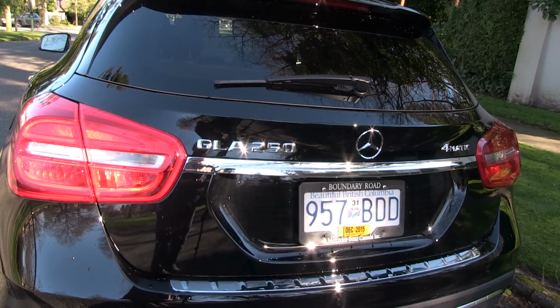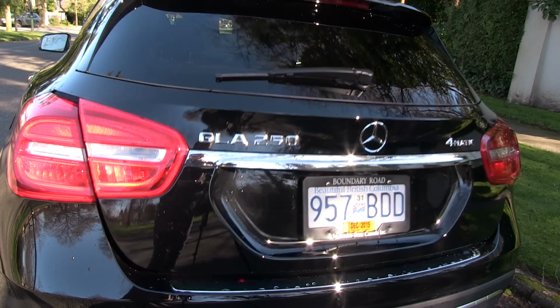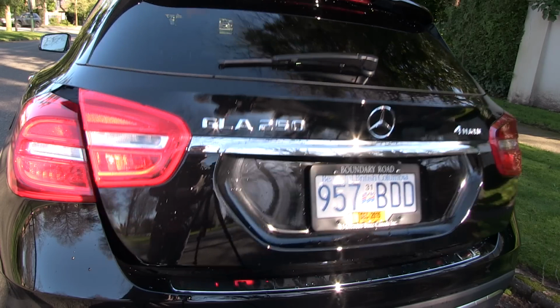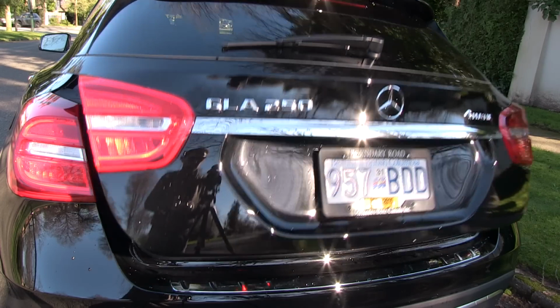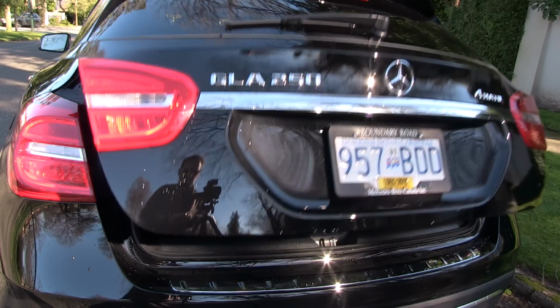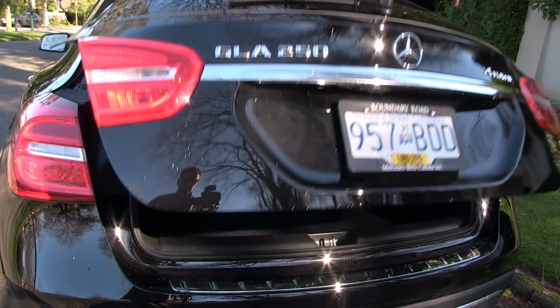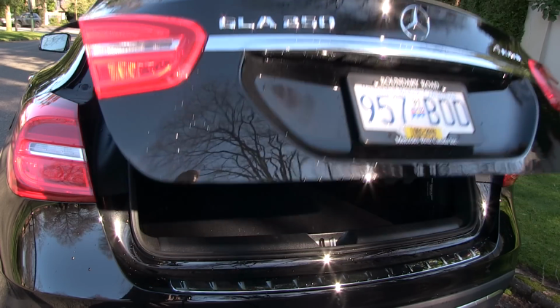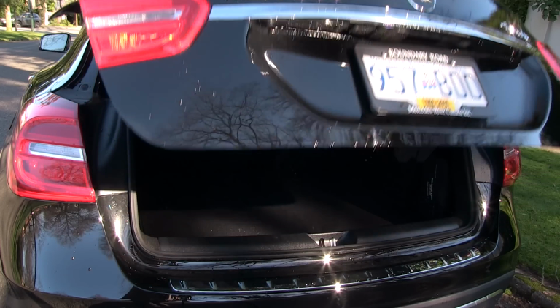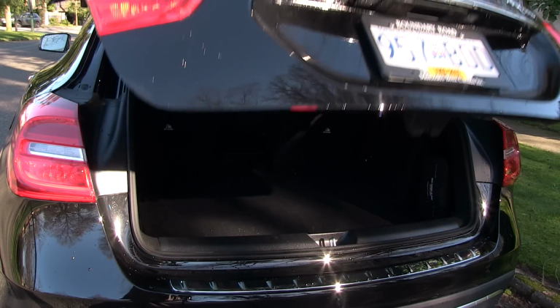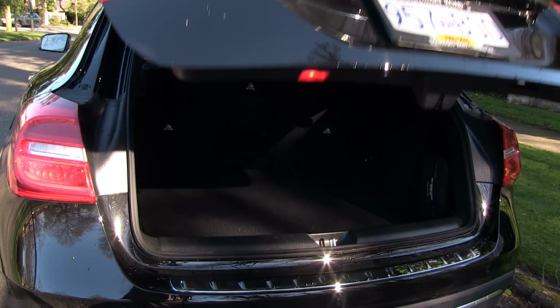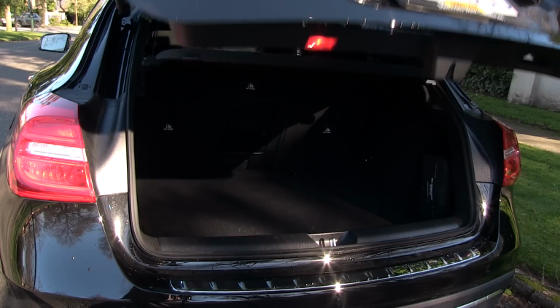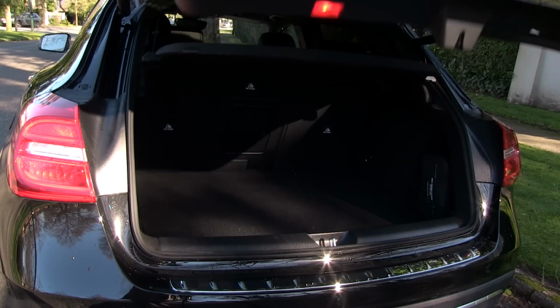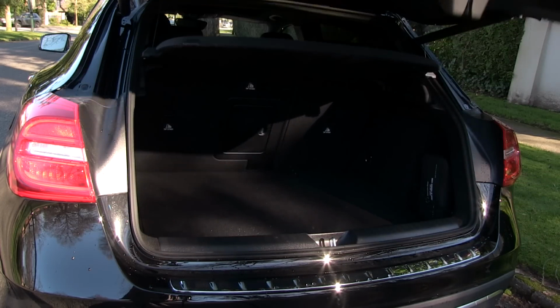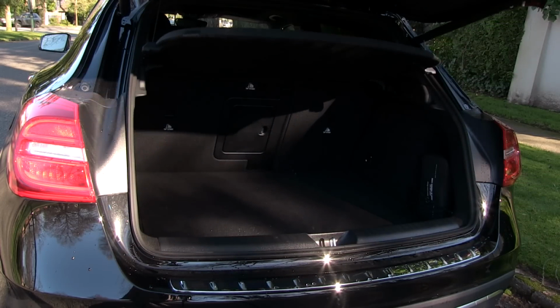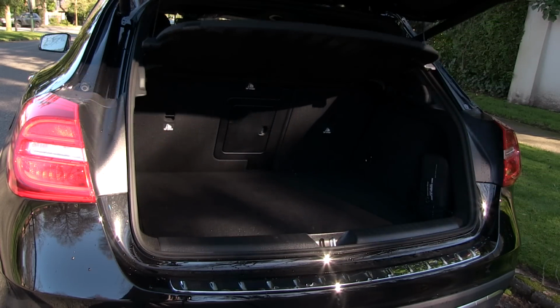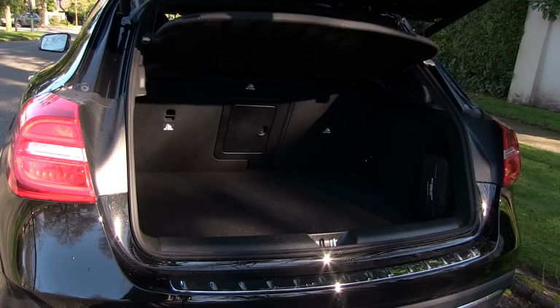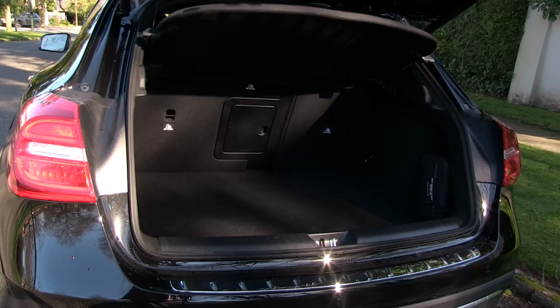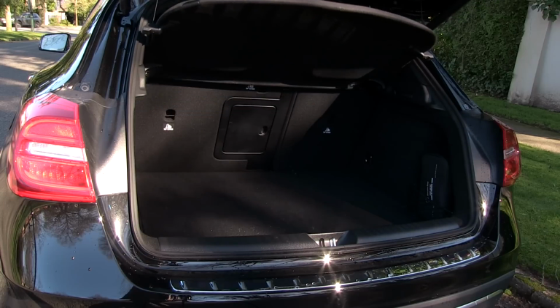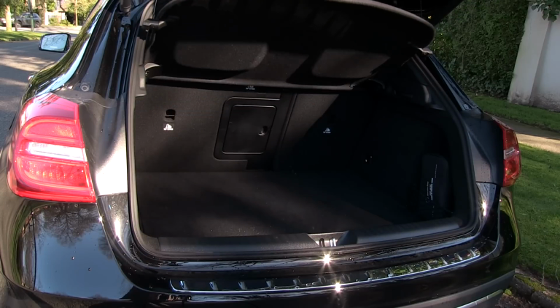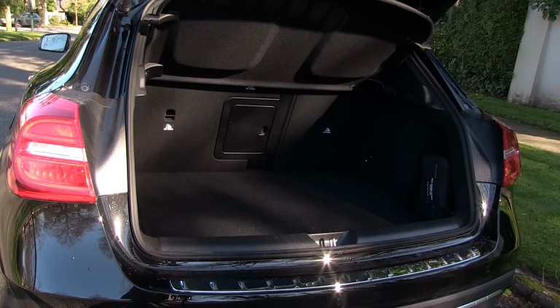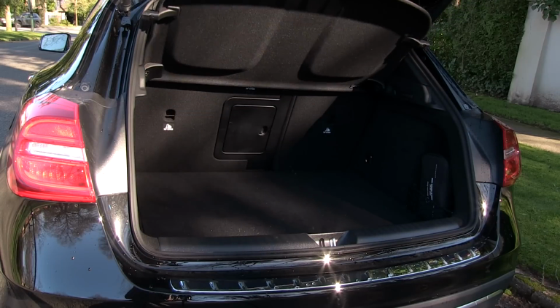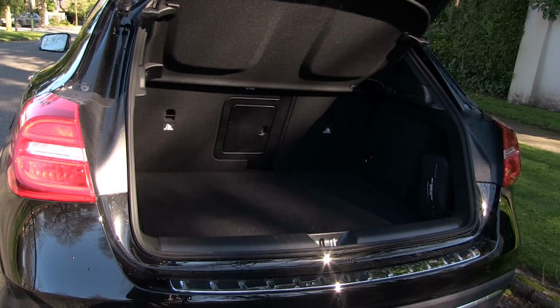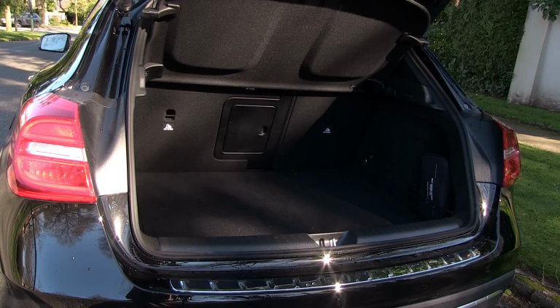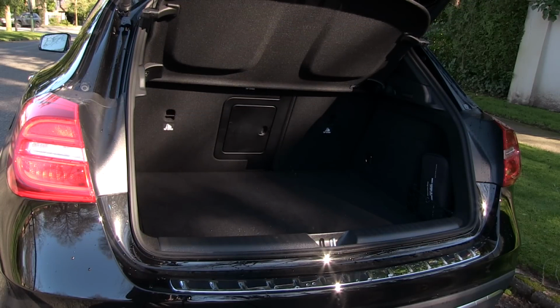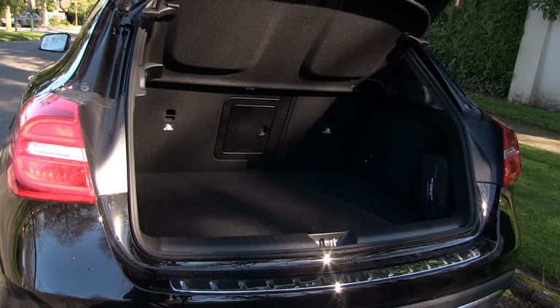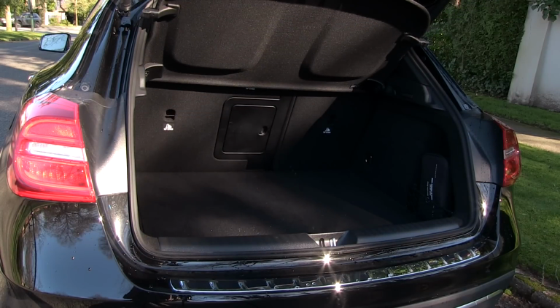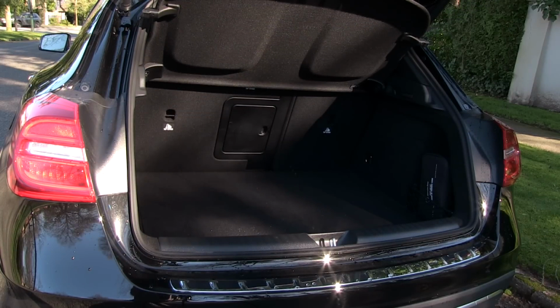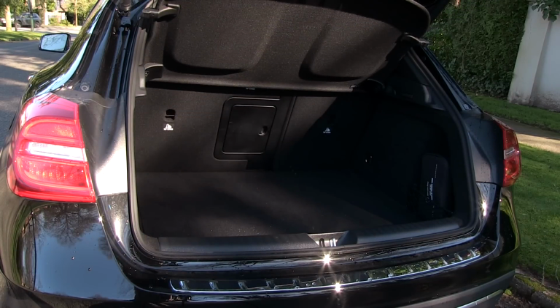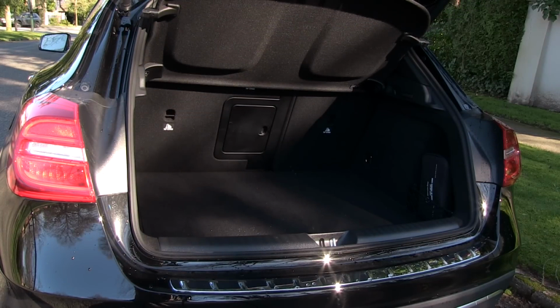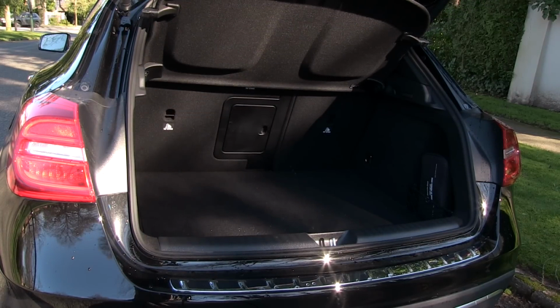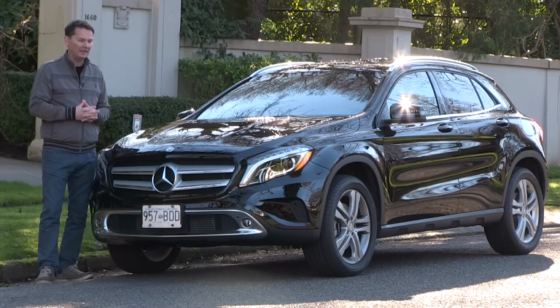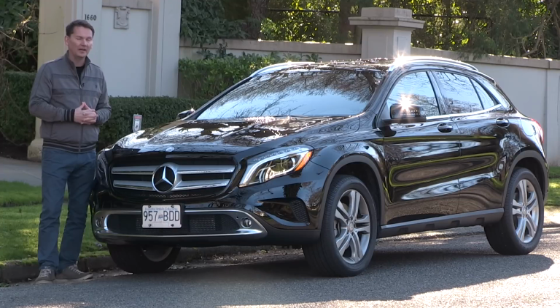The hatch around the back is a useful size, but not as tall as the B-Class, which compromises how much stuff you can get in there.